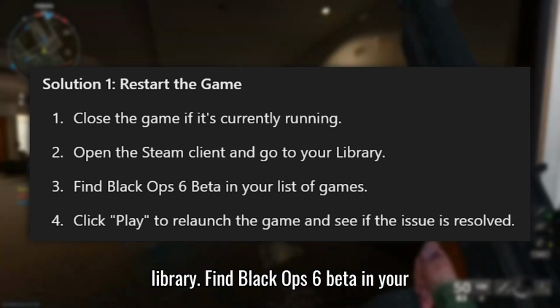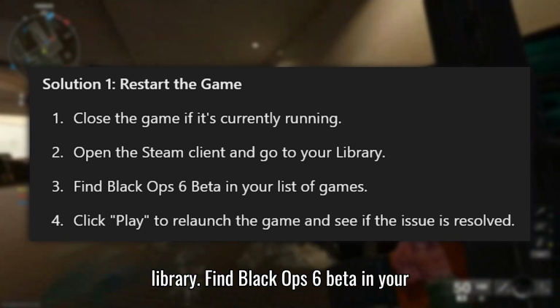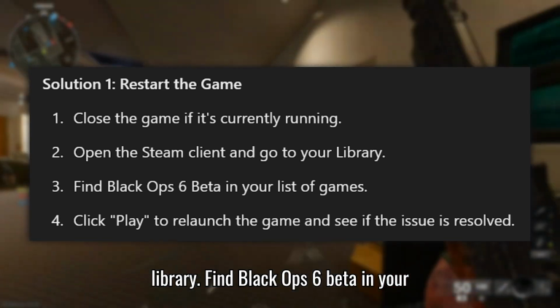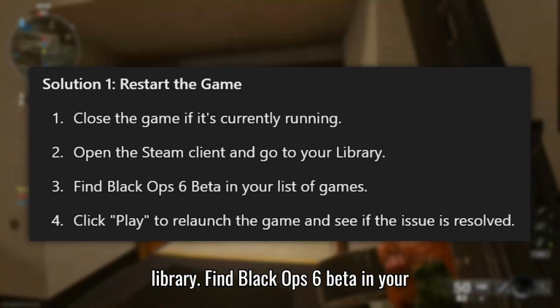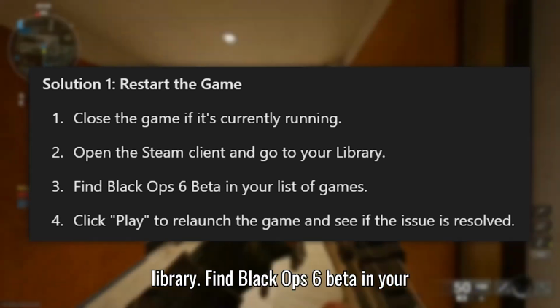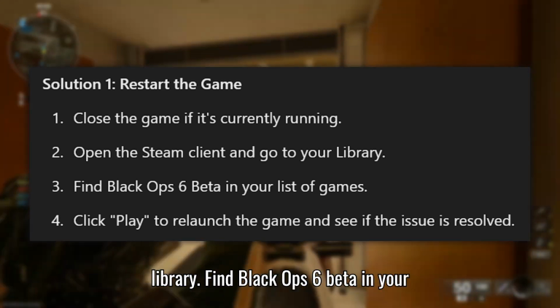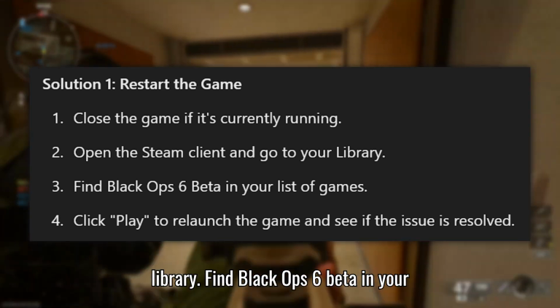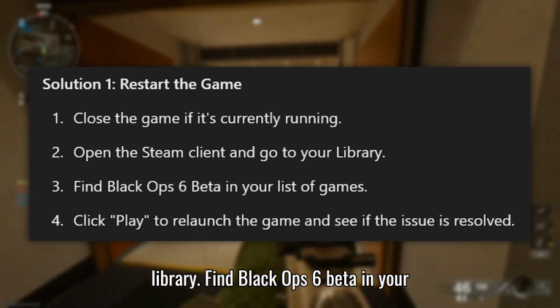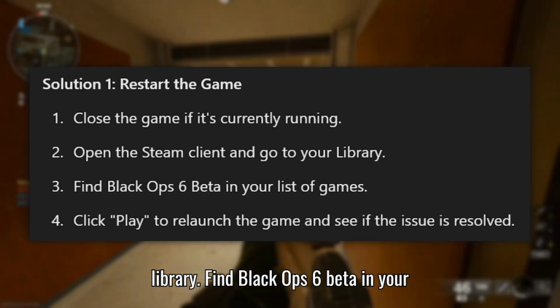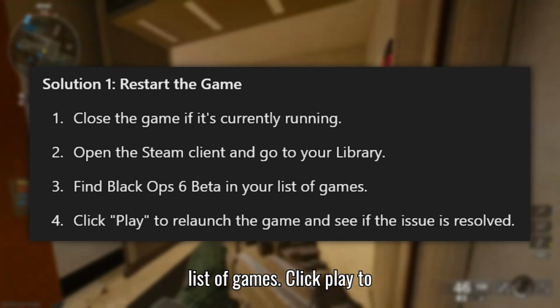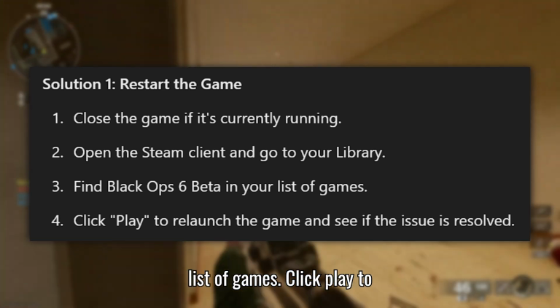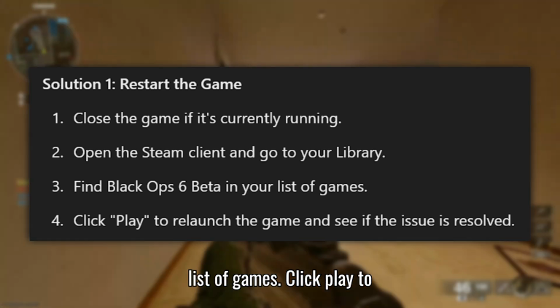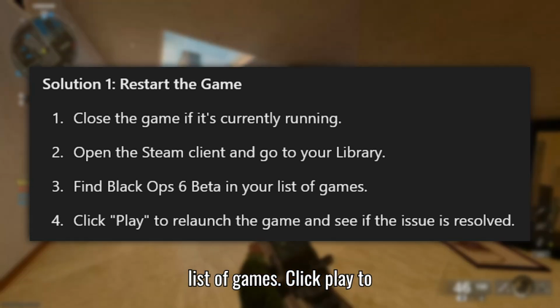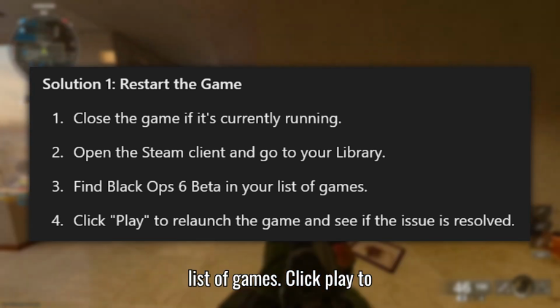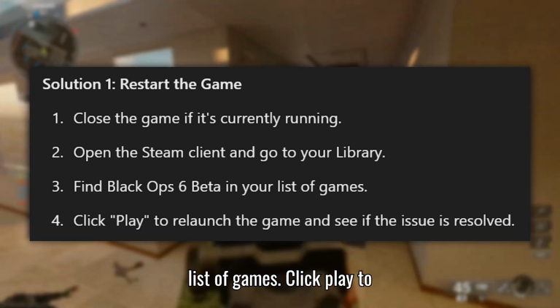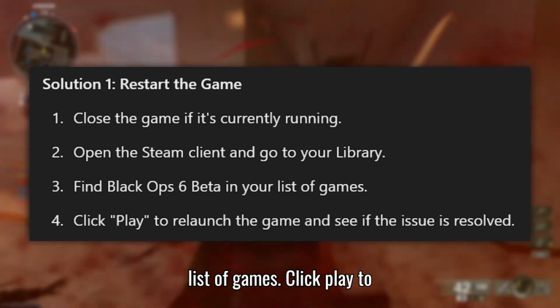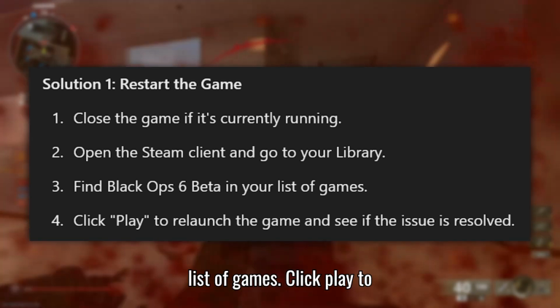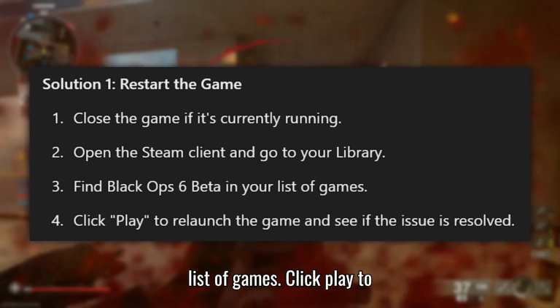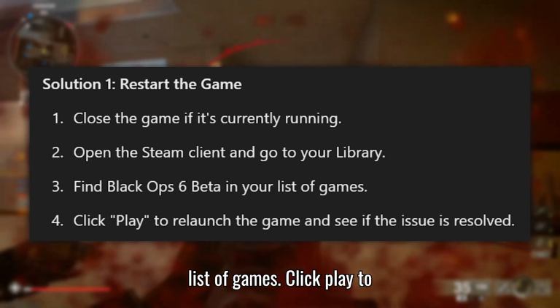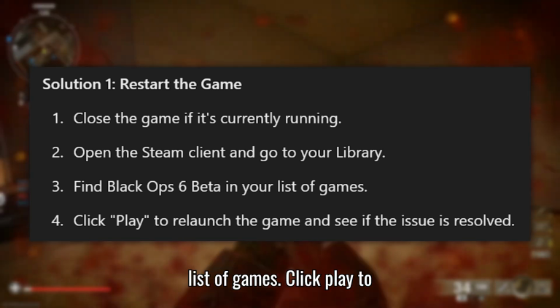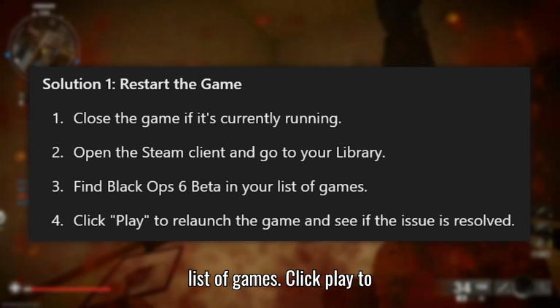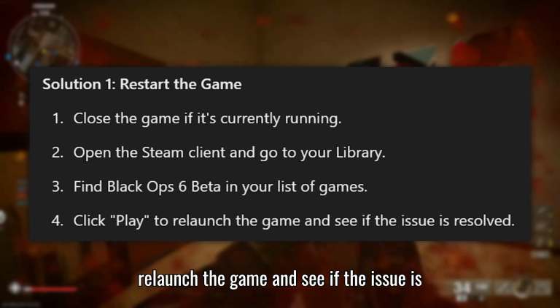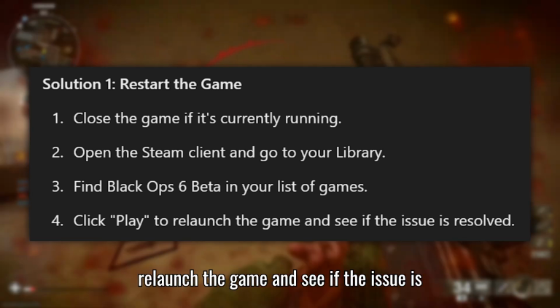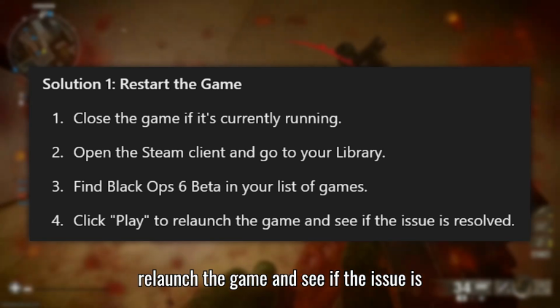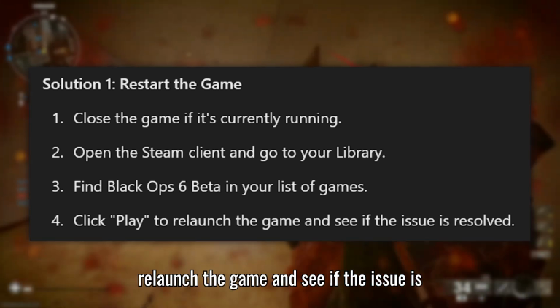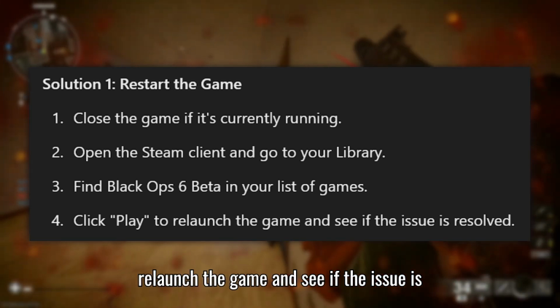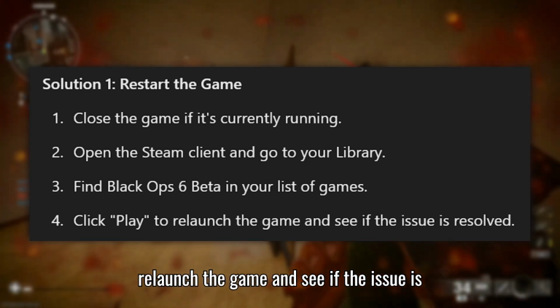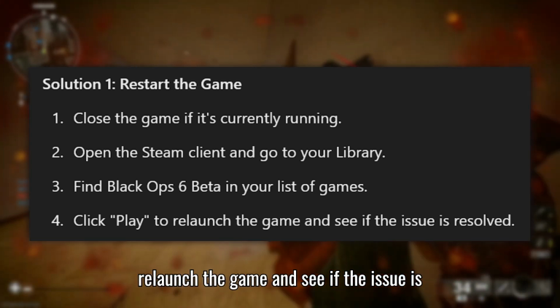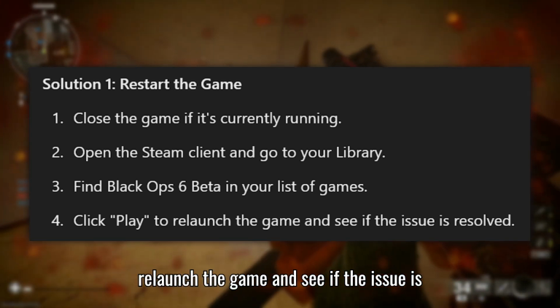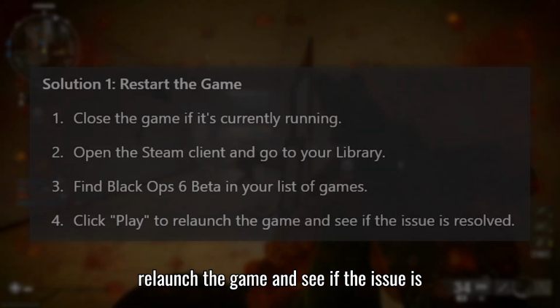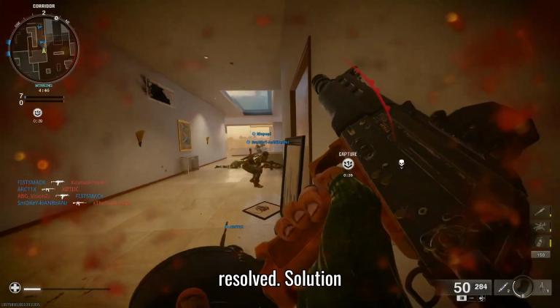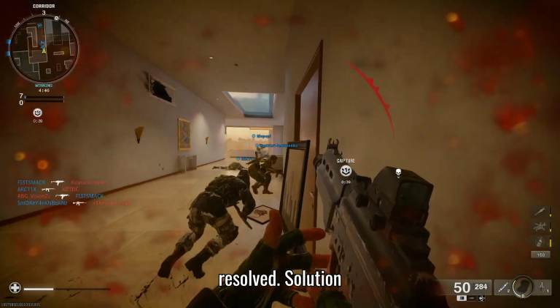Find Black Ops 6 beta in your list of games. Click Play to relaunch the game and see if the issue is resolved.